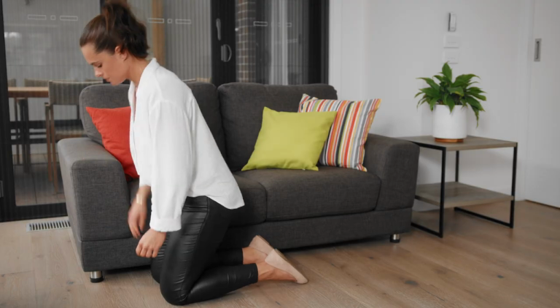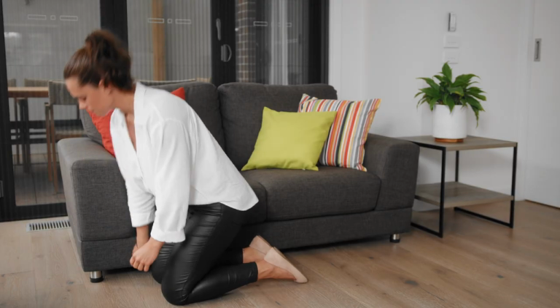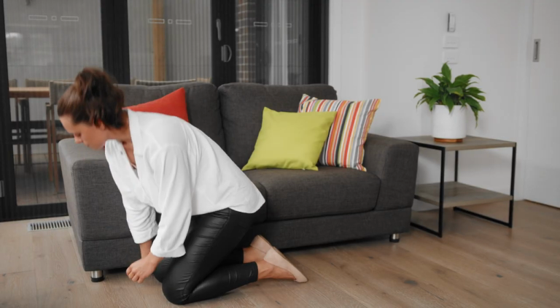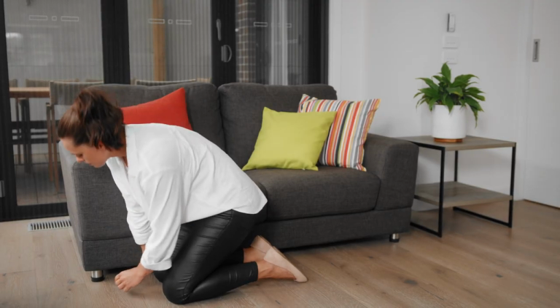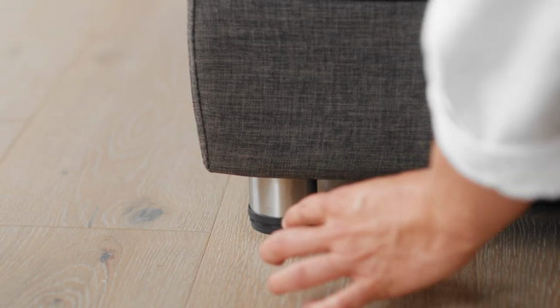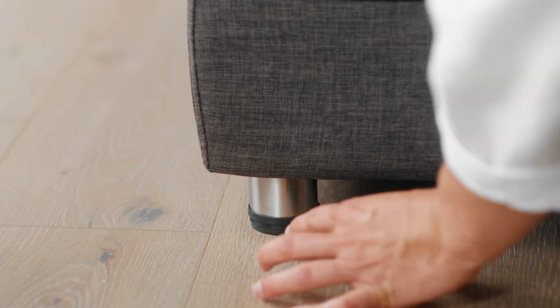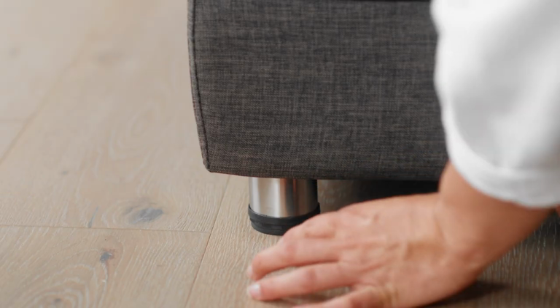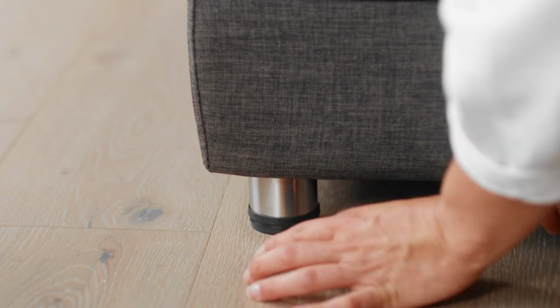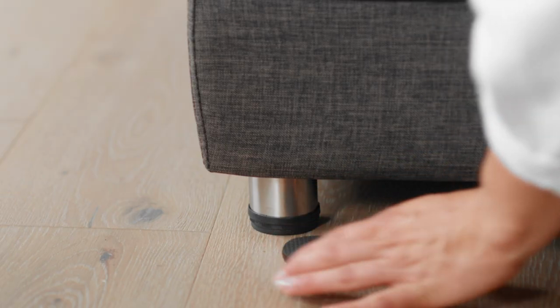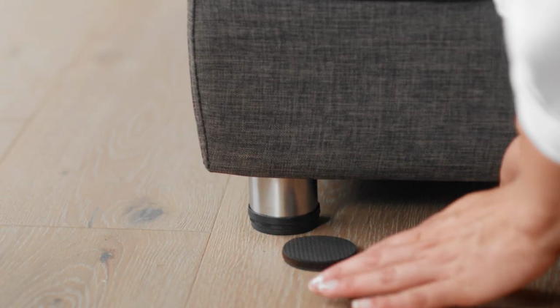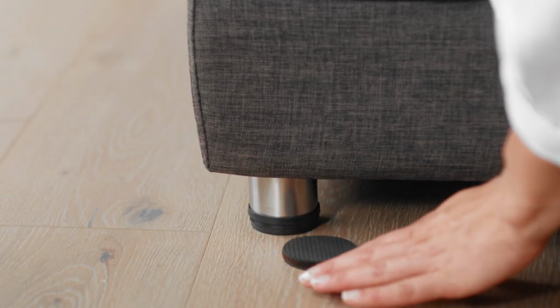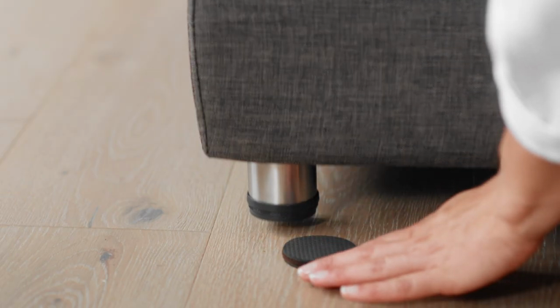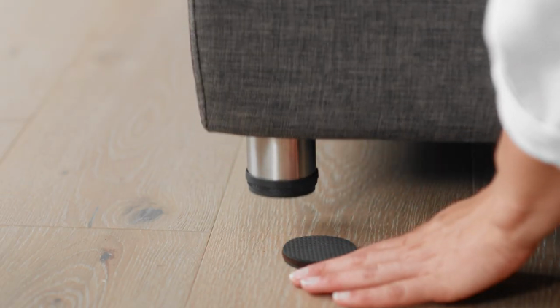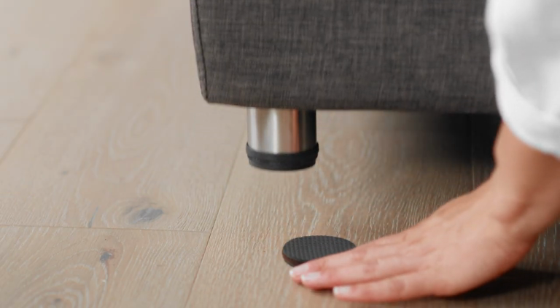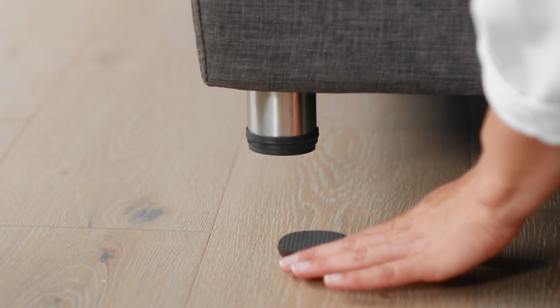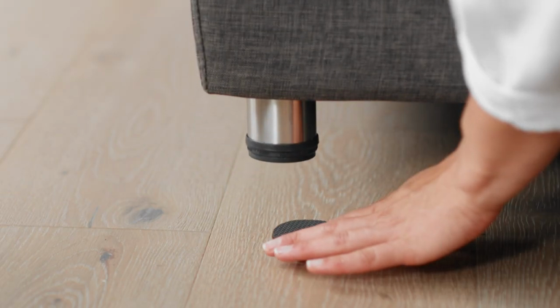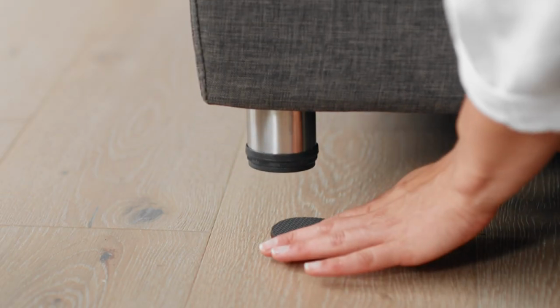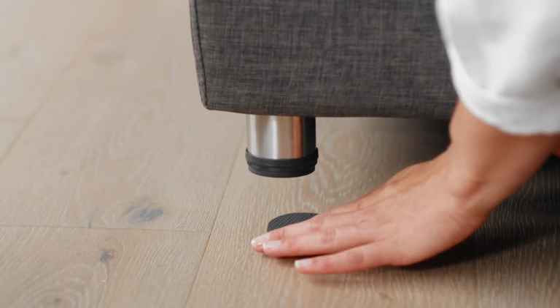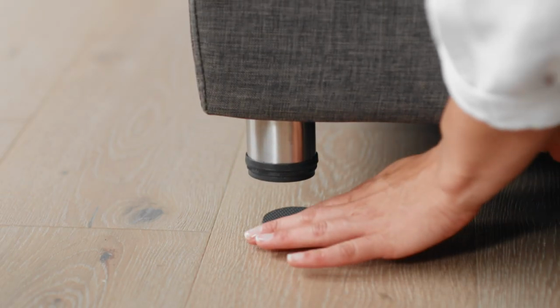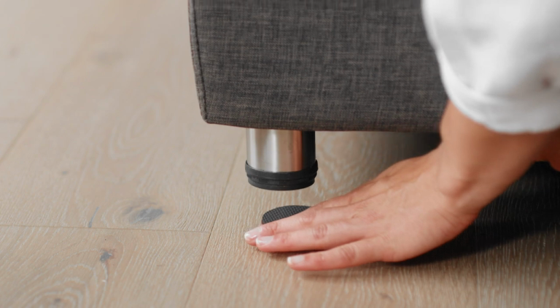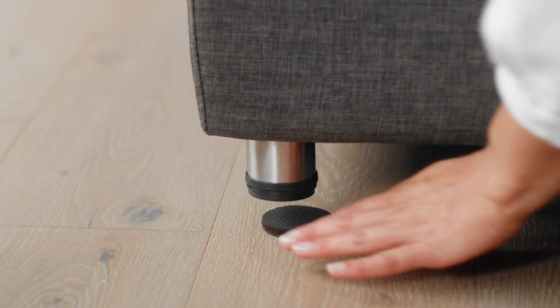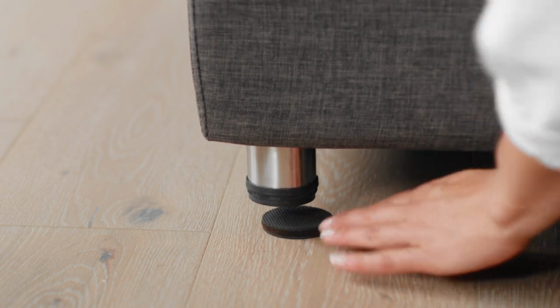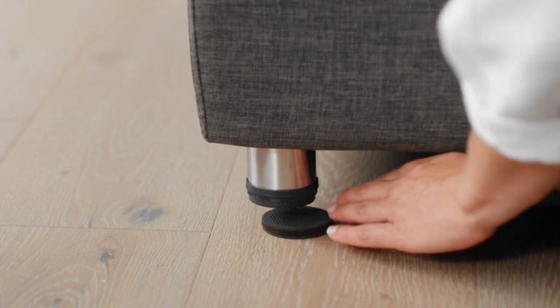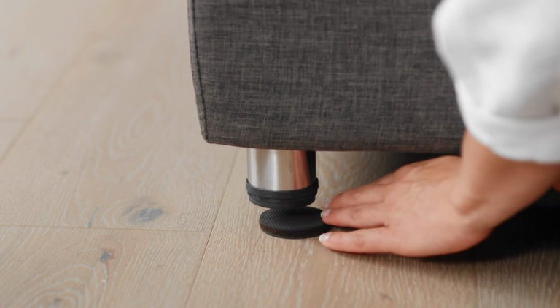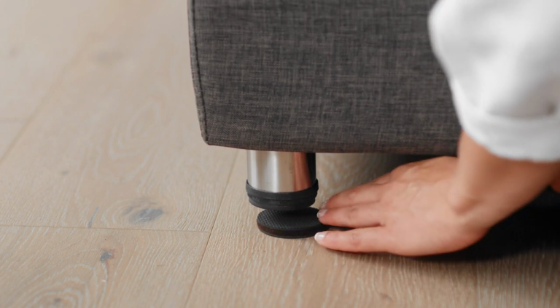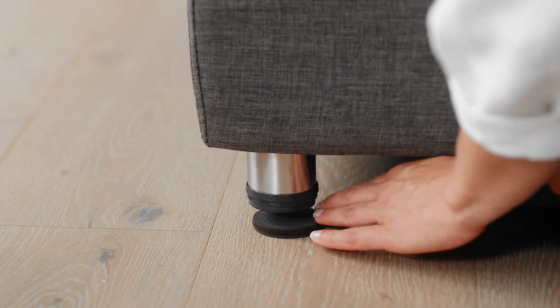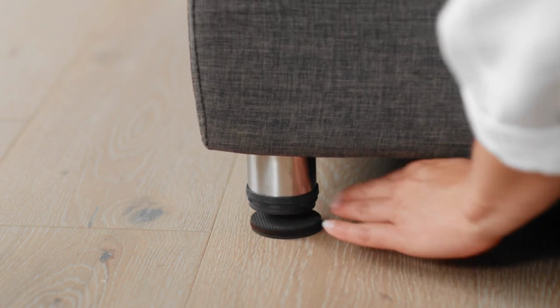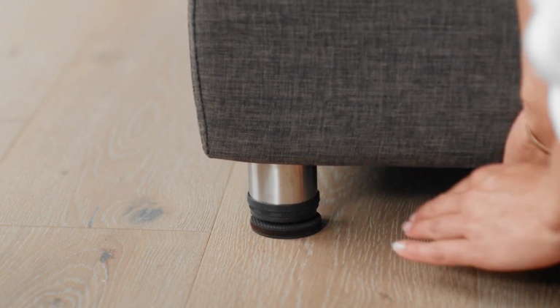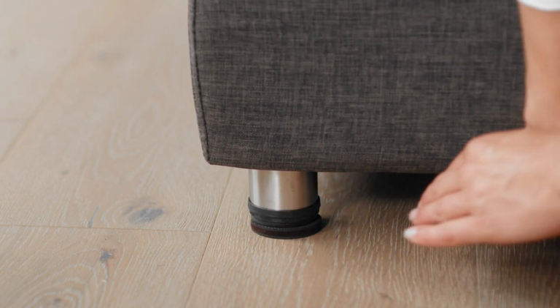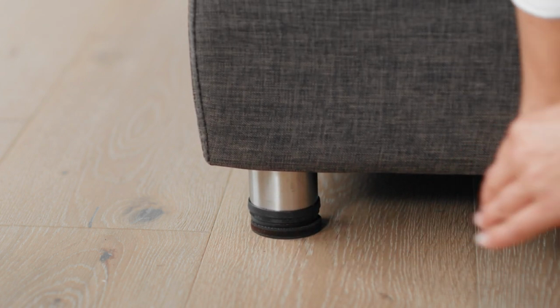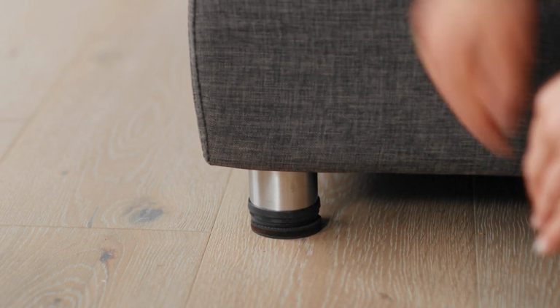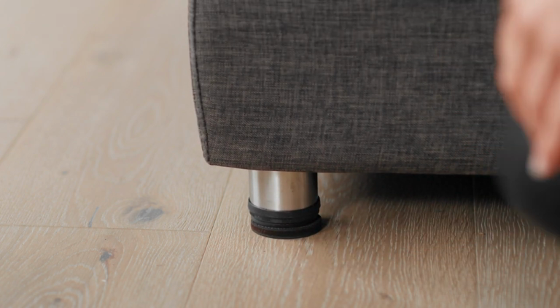To use the gripper pad you simply lift the furniture and place the pad underneath with no need for any tools.